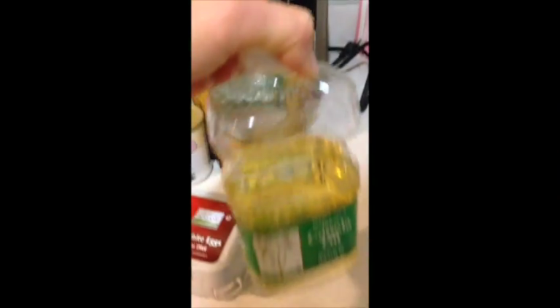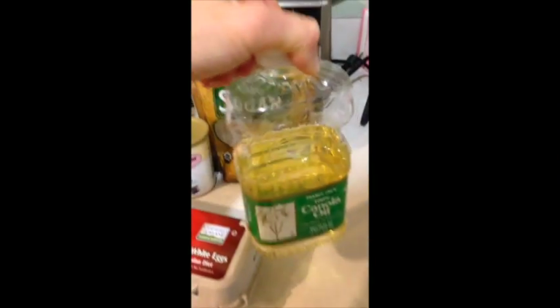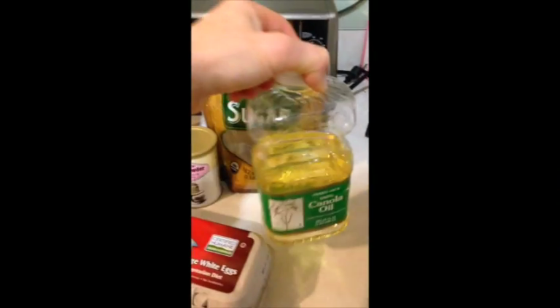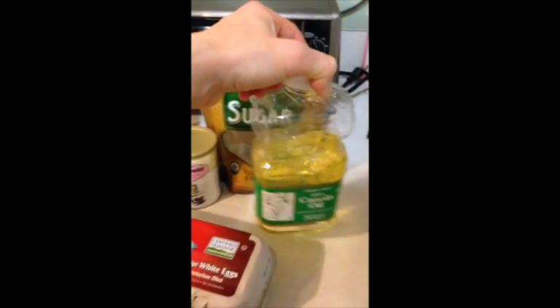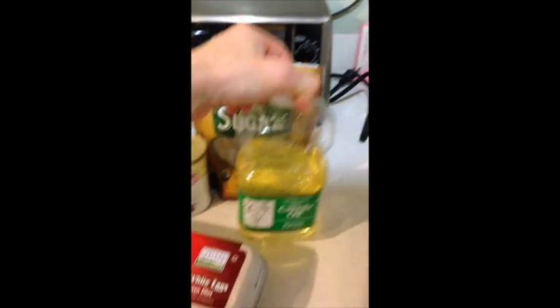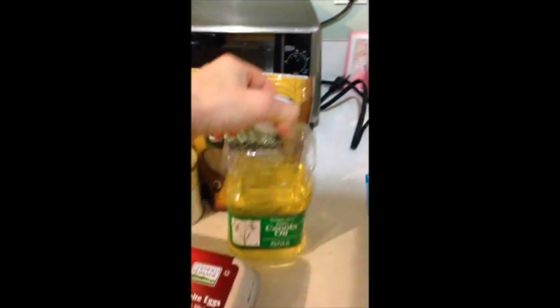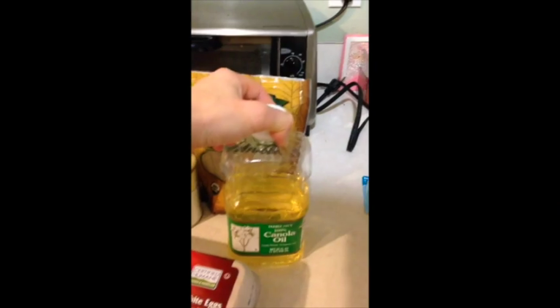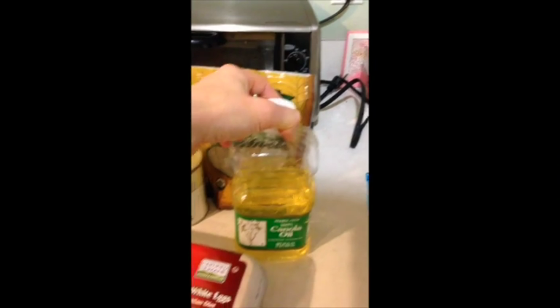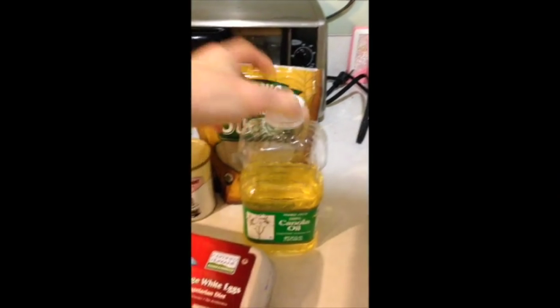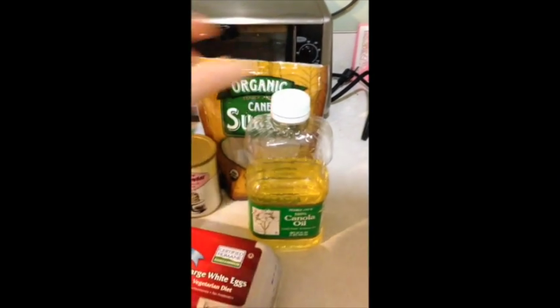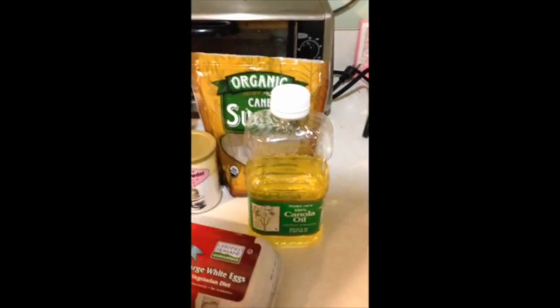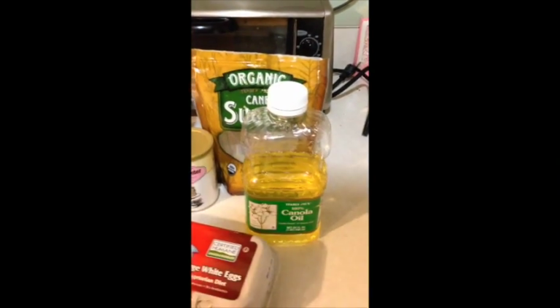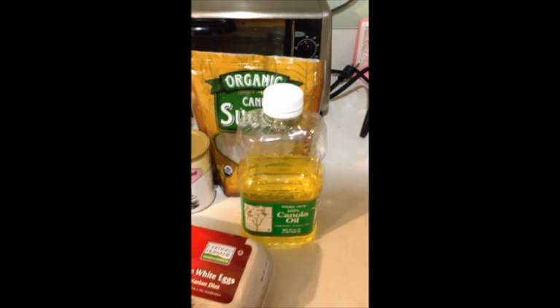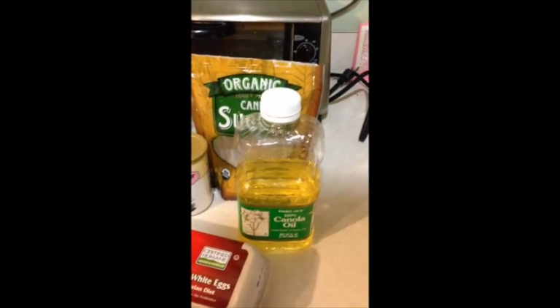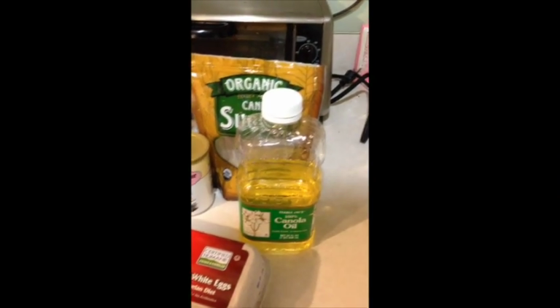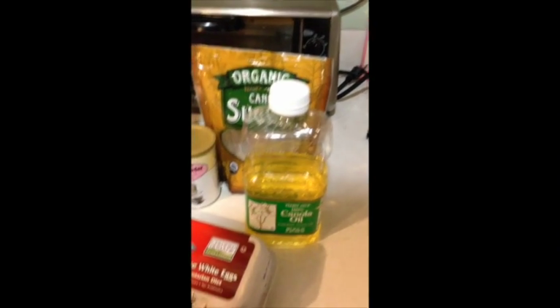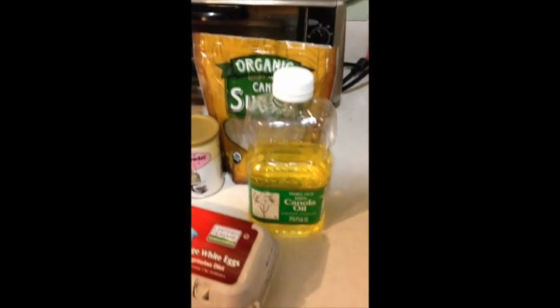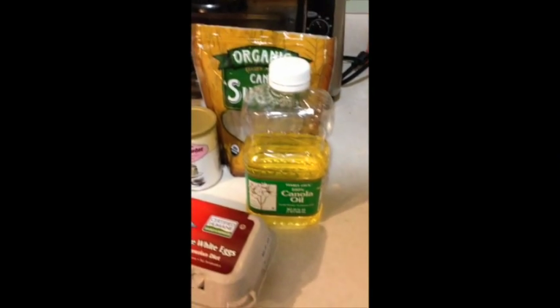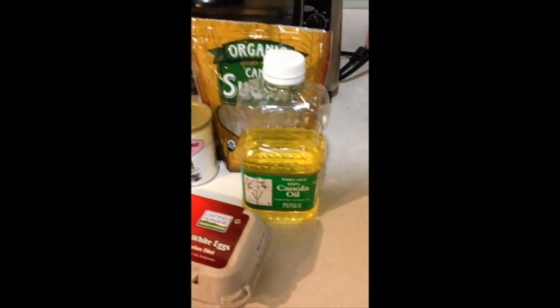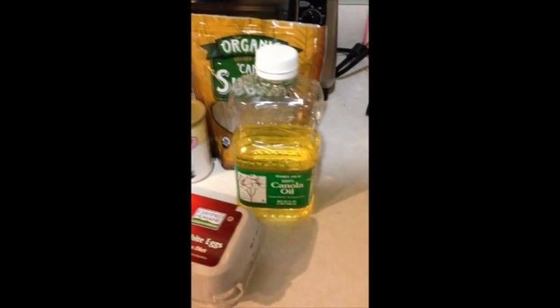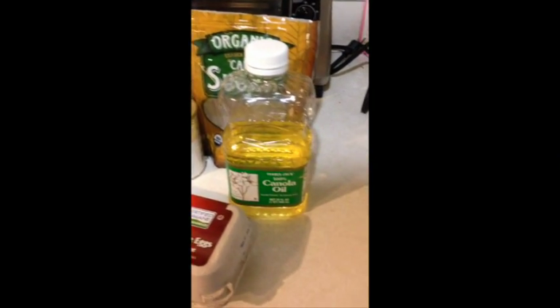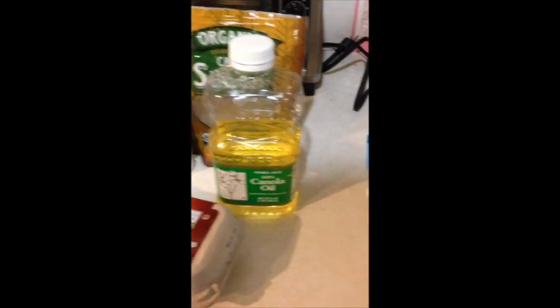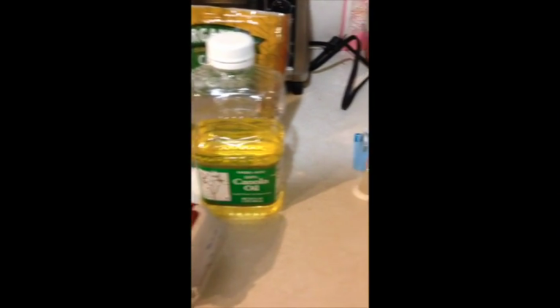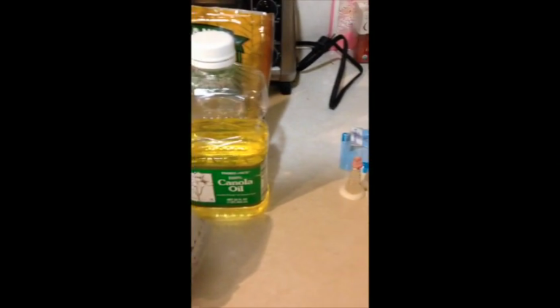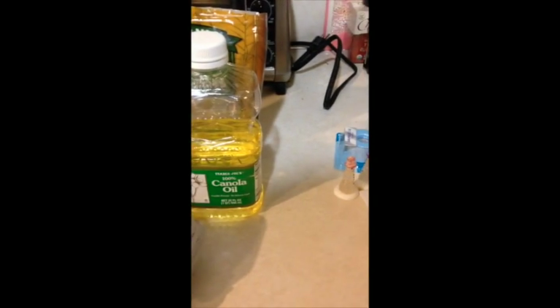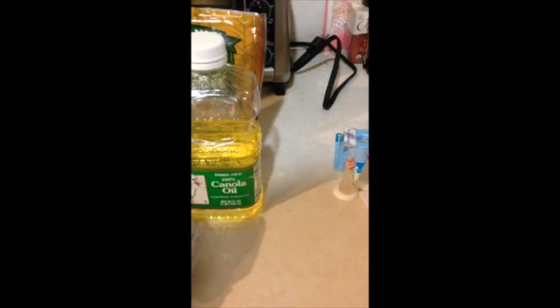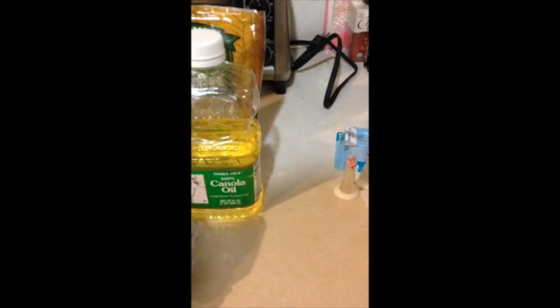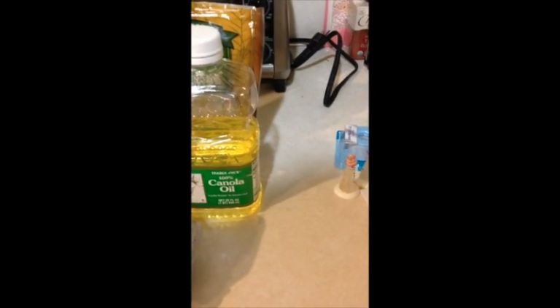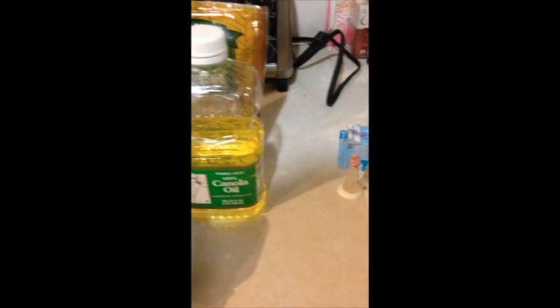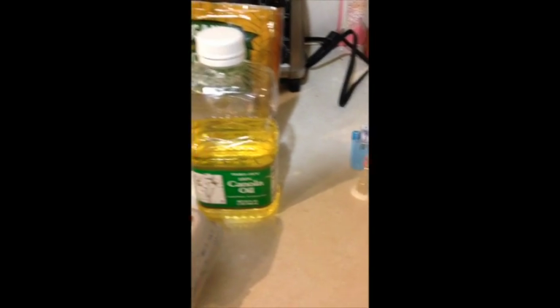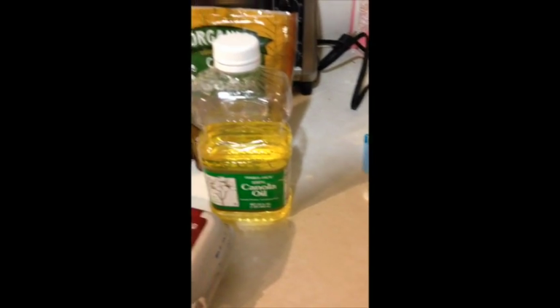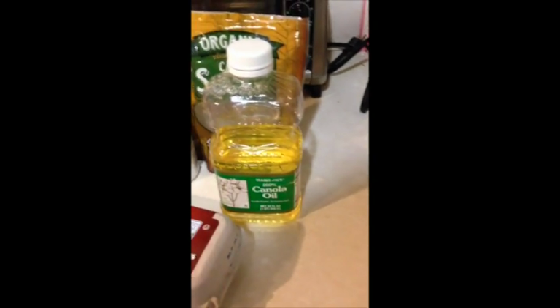Anyway, after this, you will no longer ever want to use pancake mix.